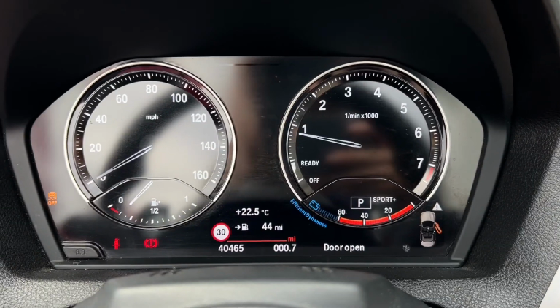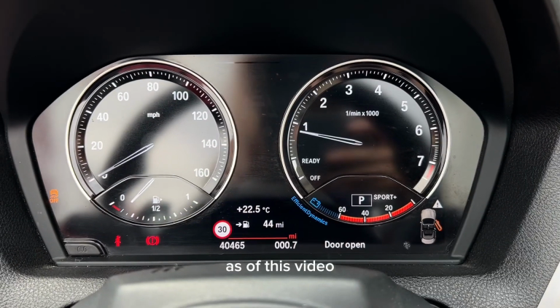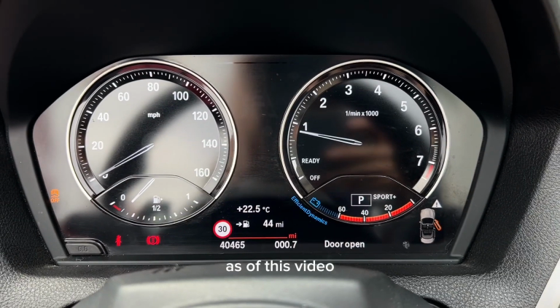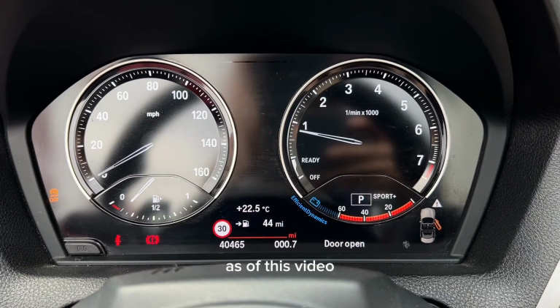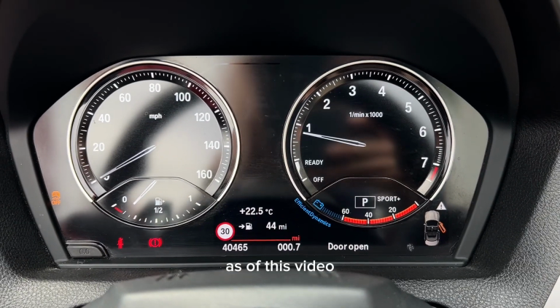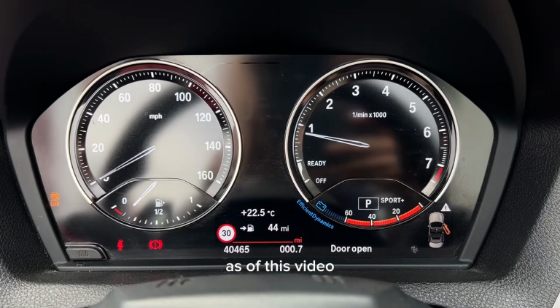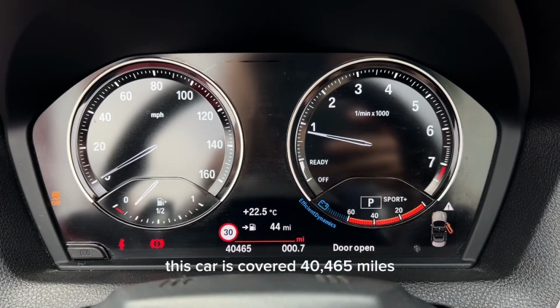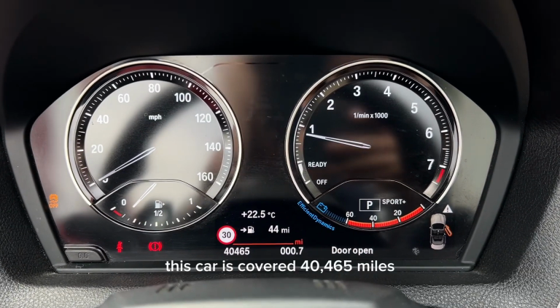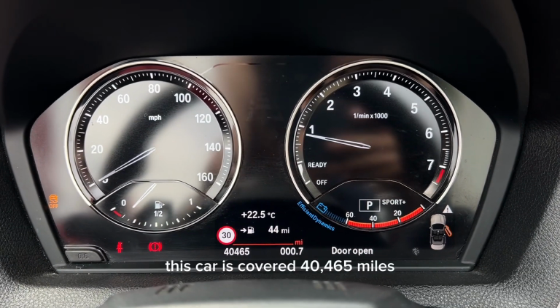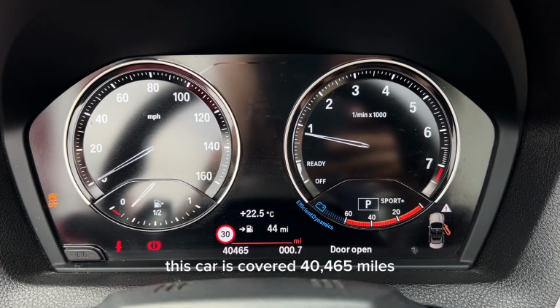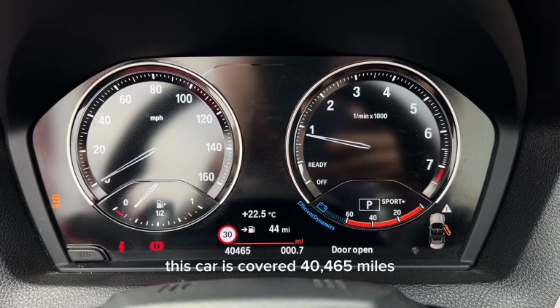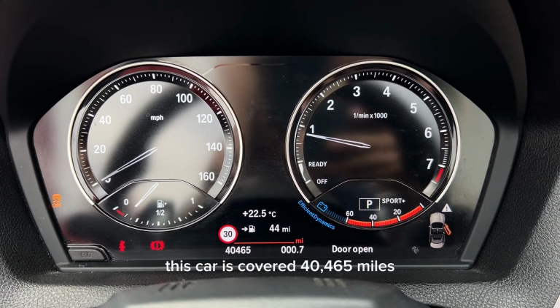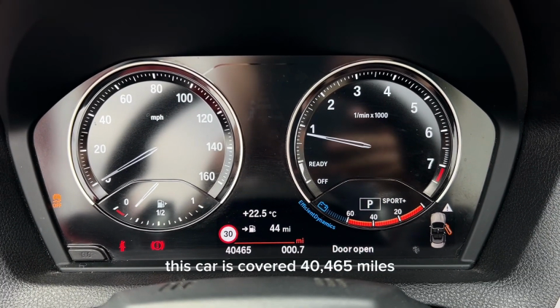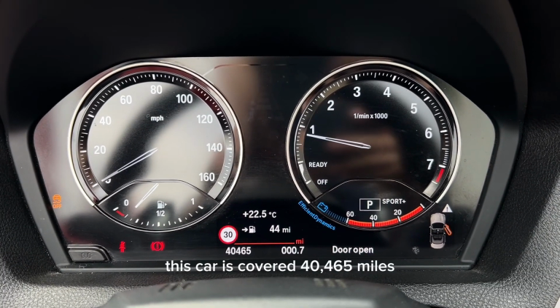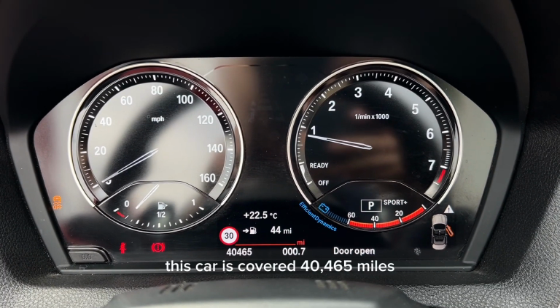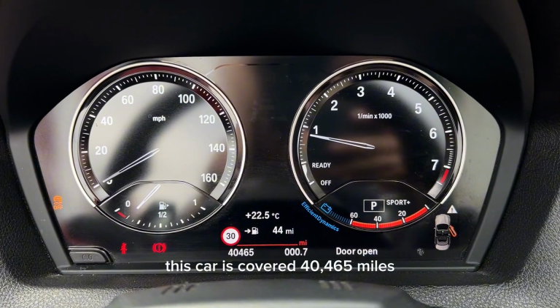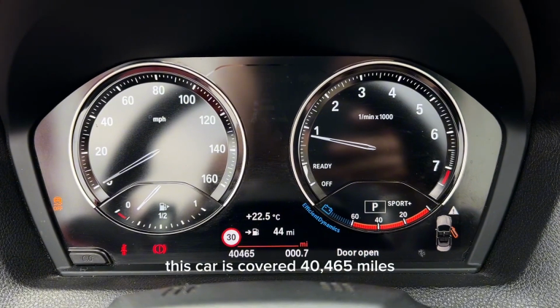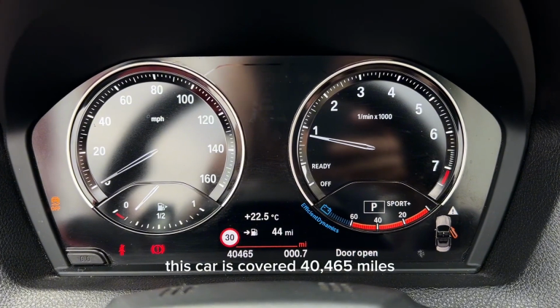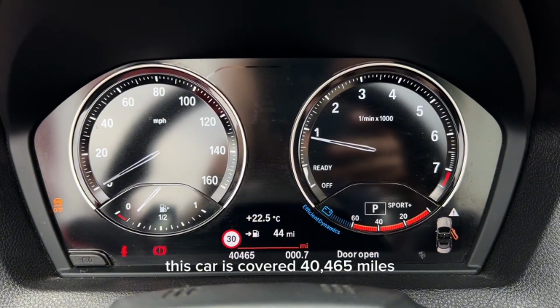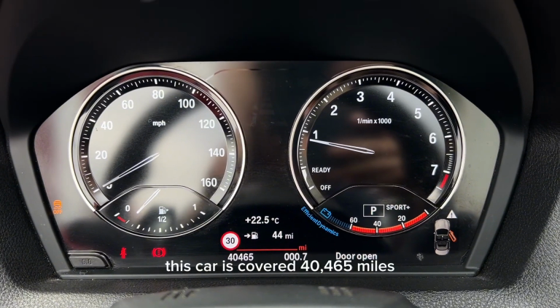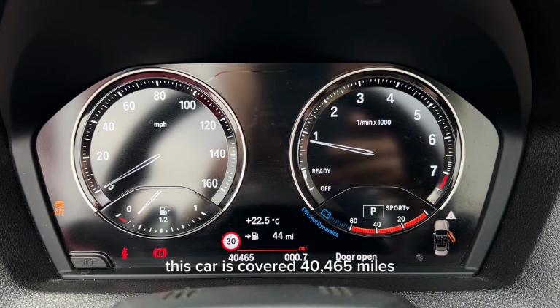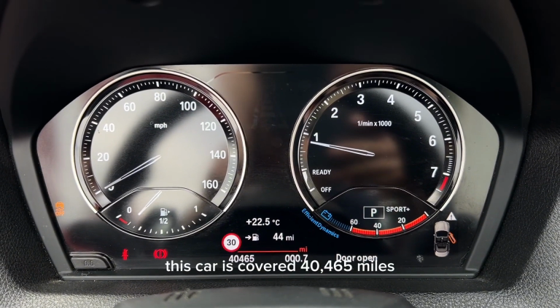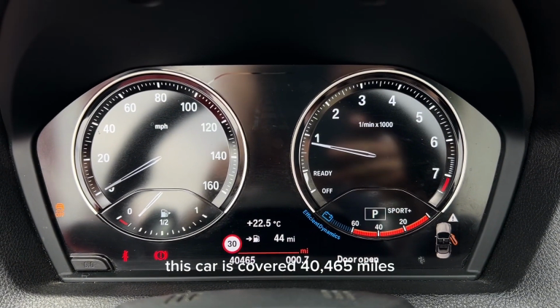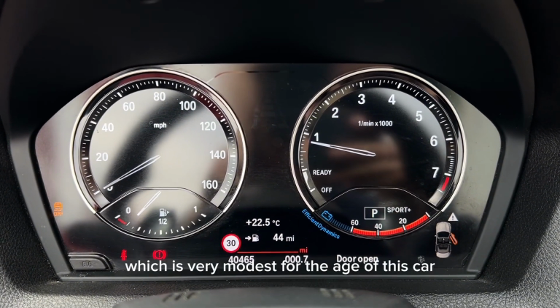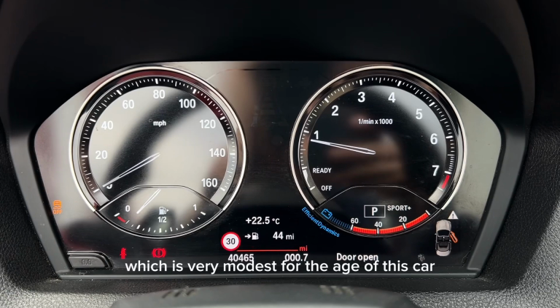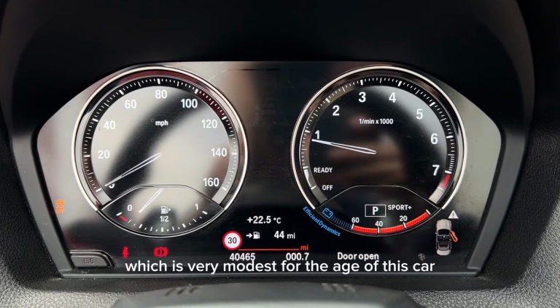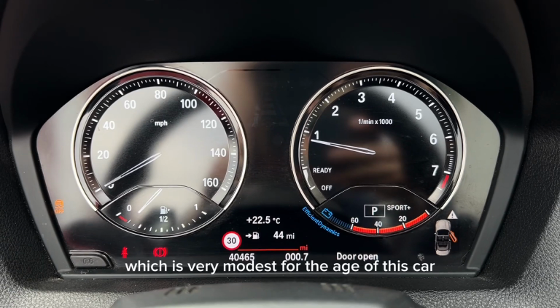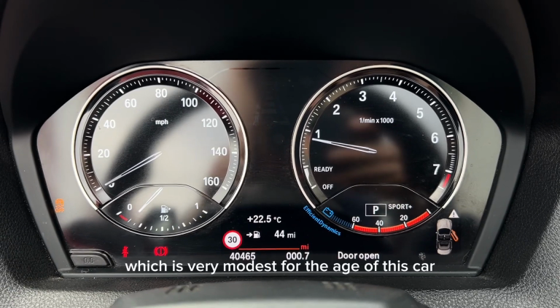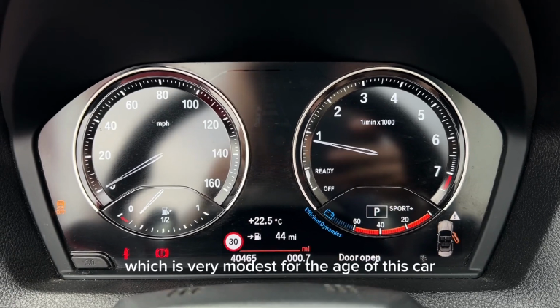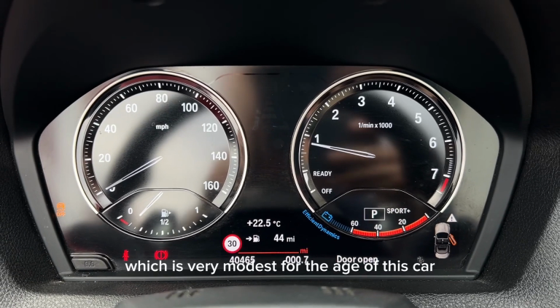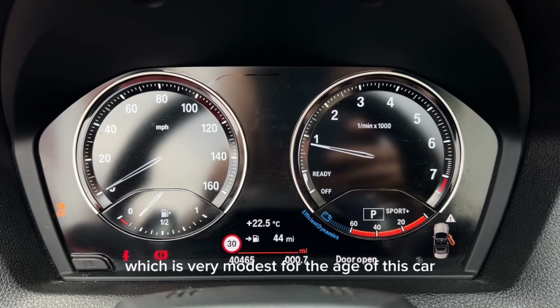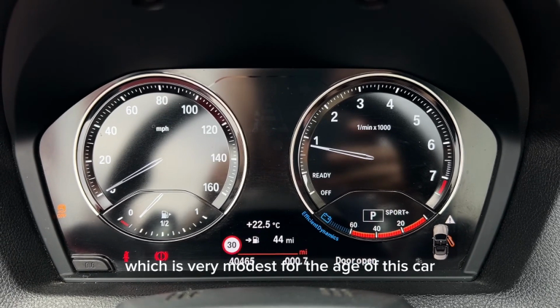As of this video, this car's covered 40,465 miles, which is very modest for the age of this car.